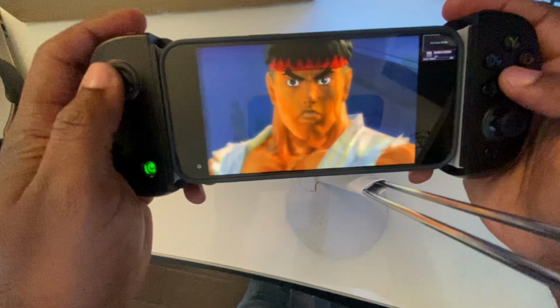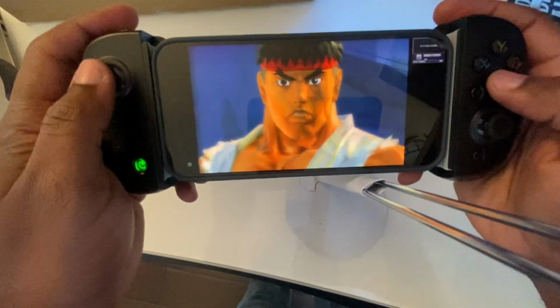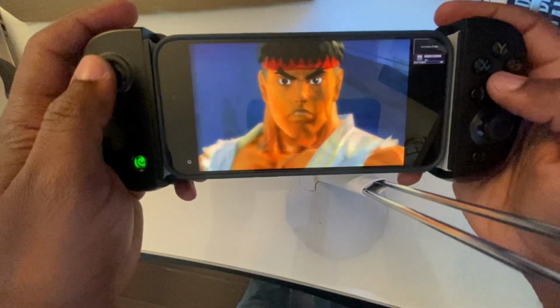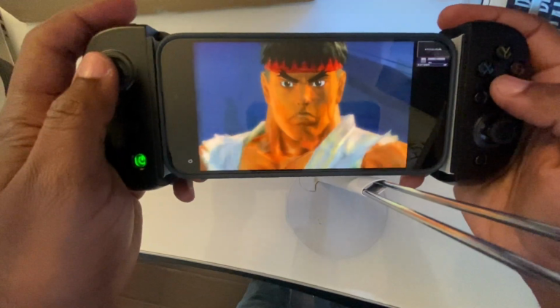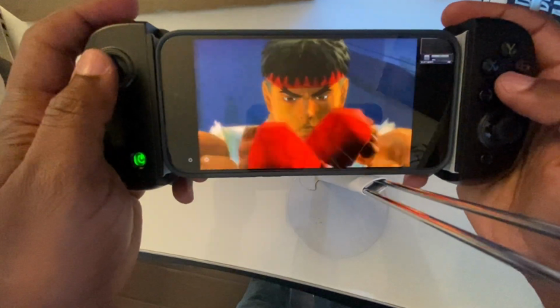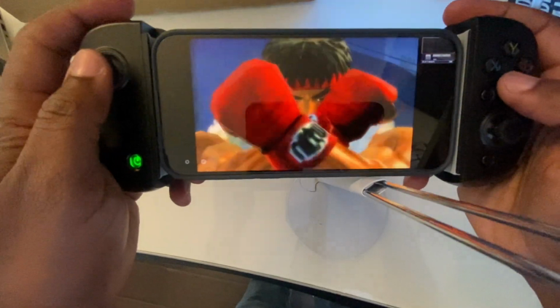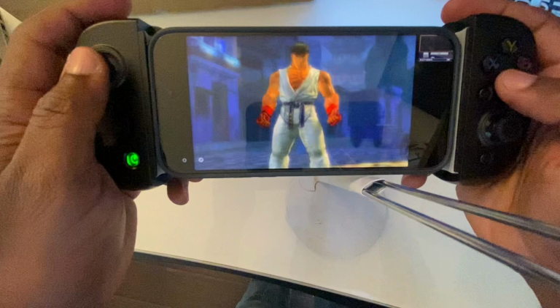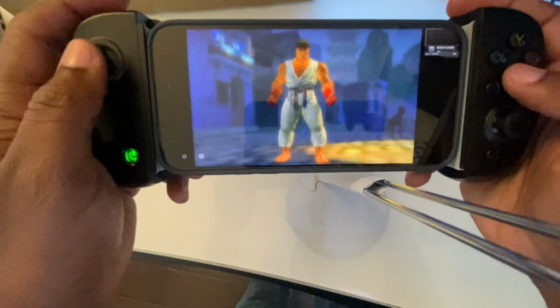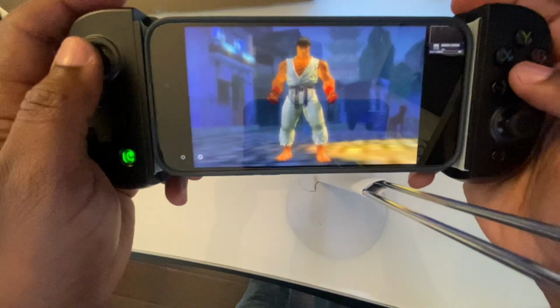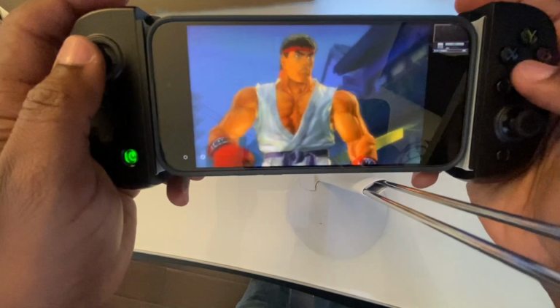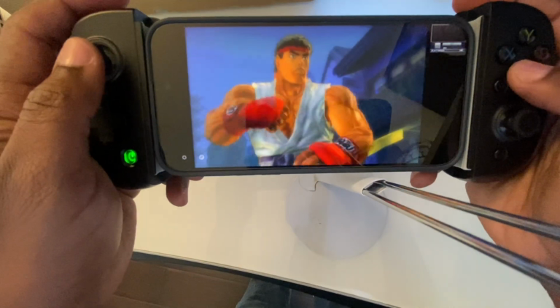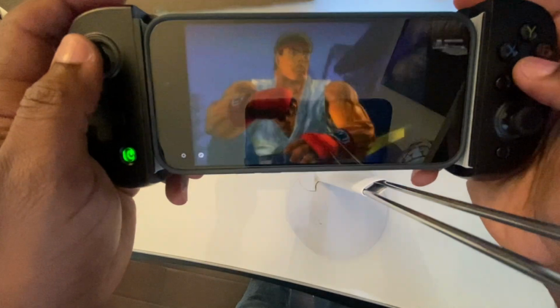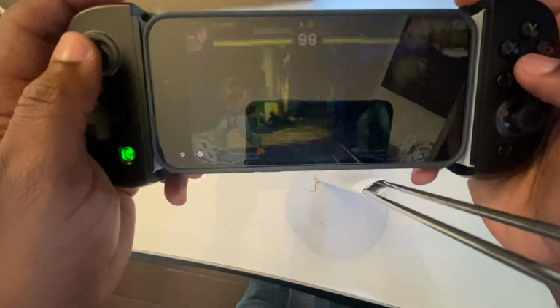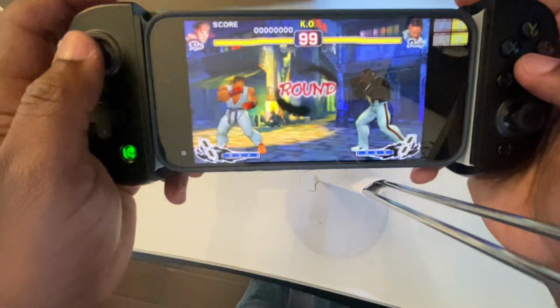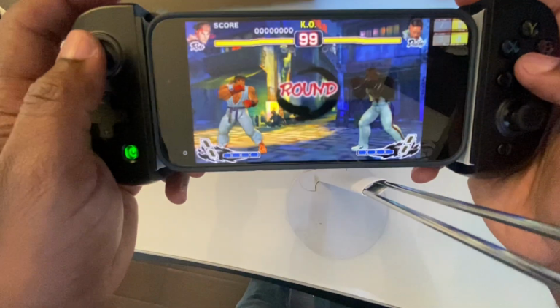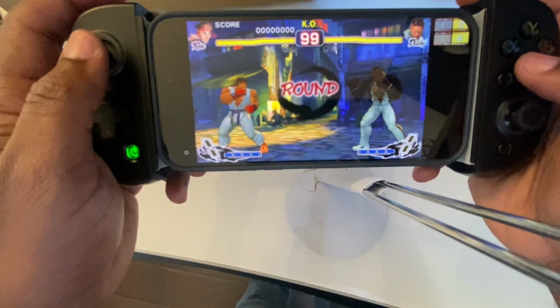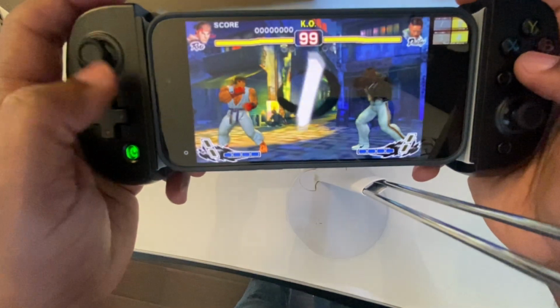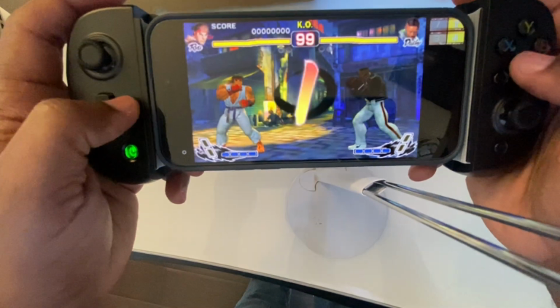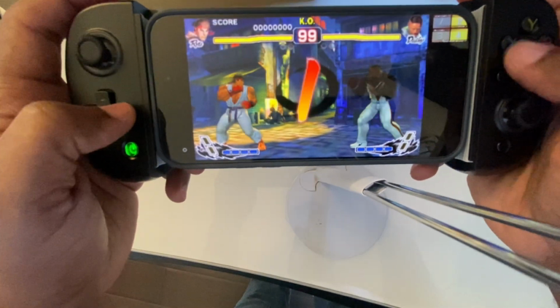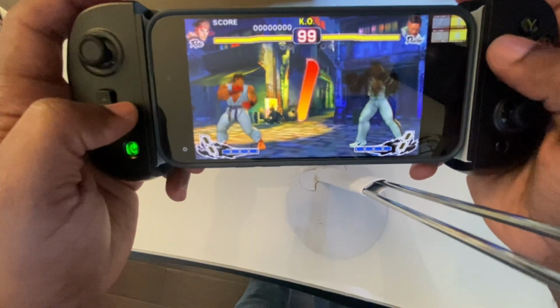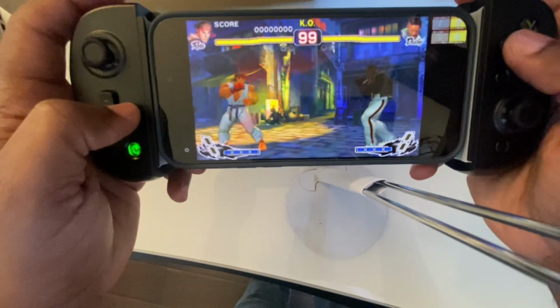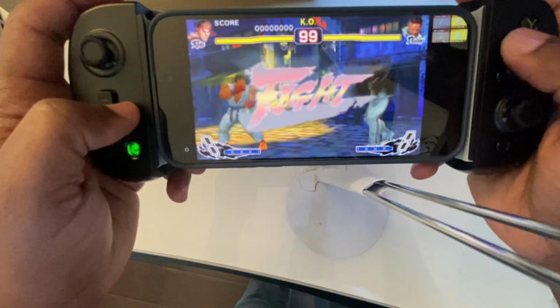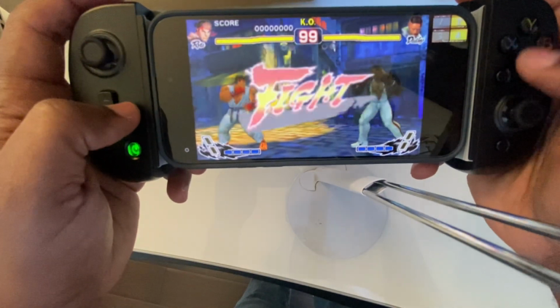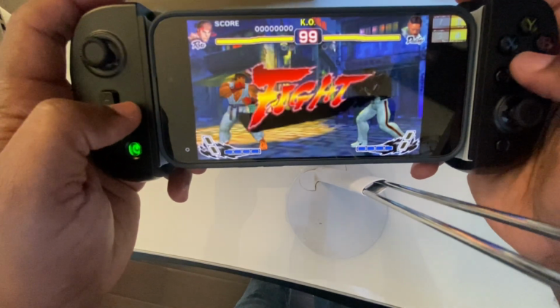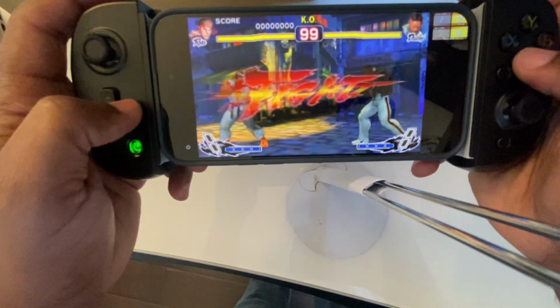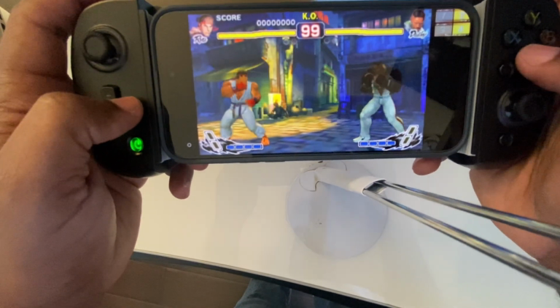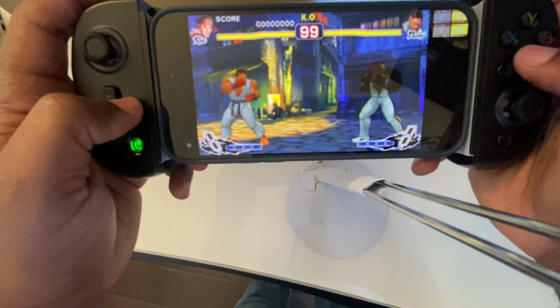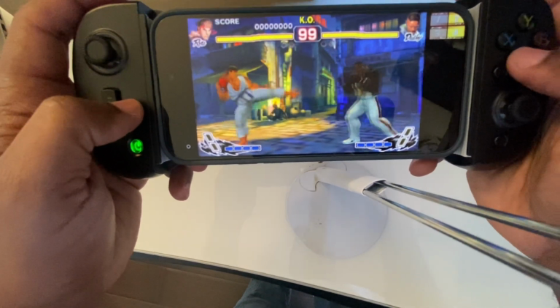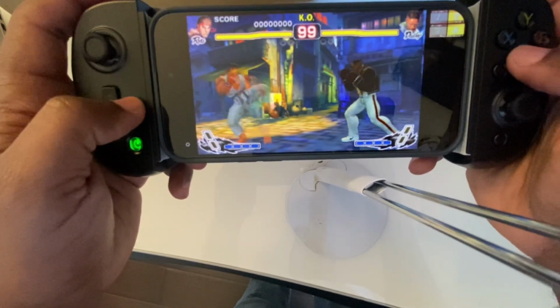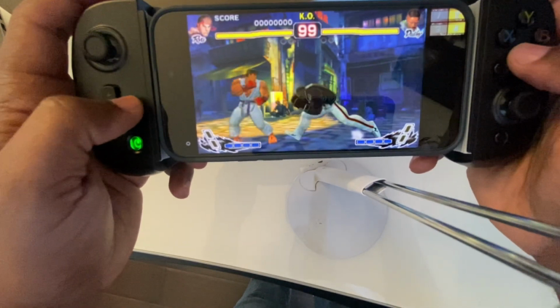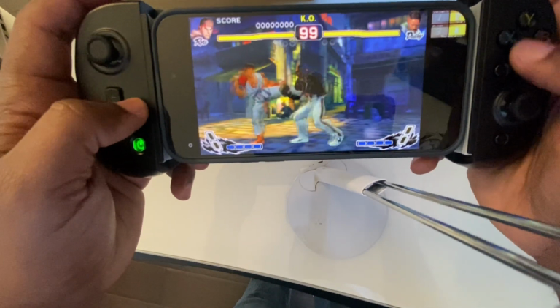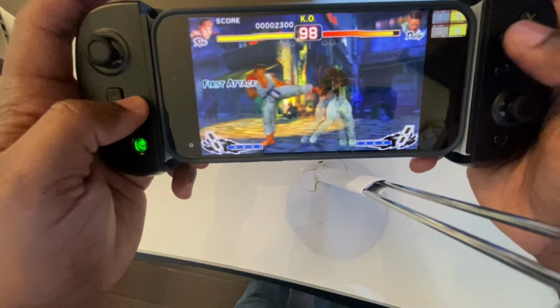Street Fighter IV: tight input, crisp graphics, and even with touch controls it's a solid fight.